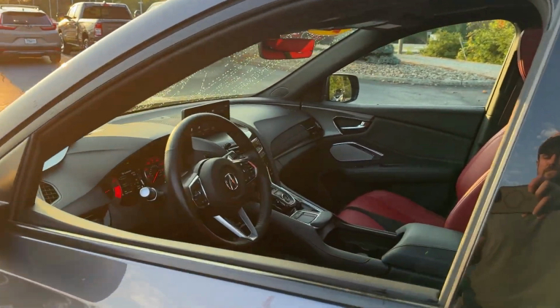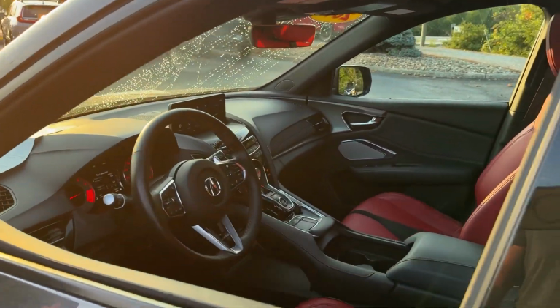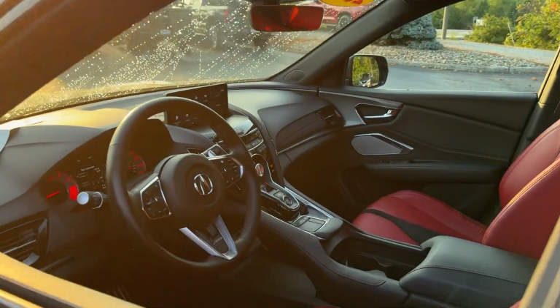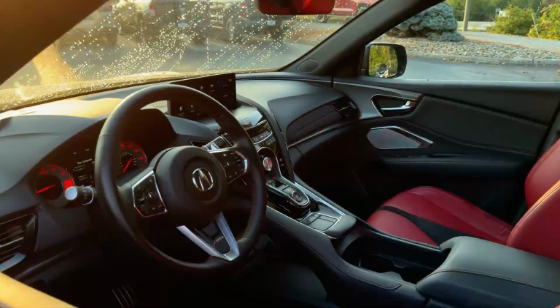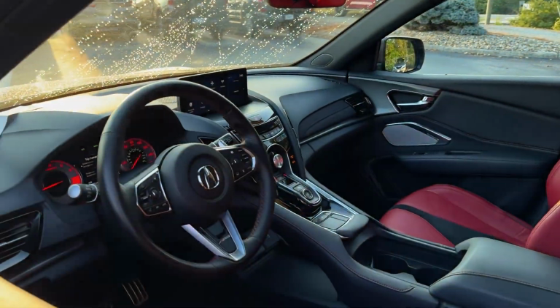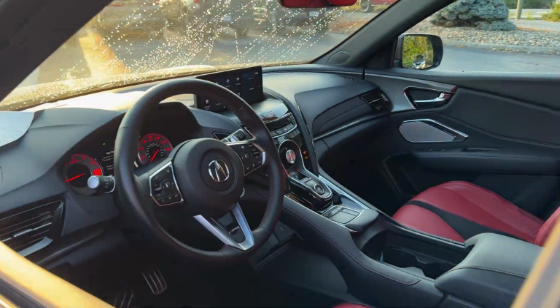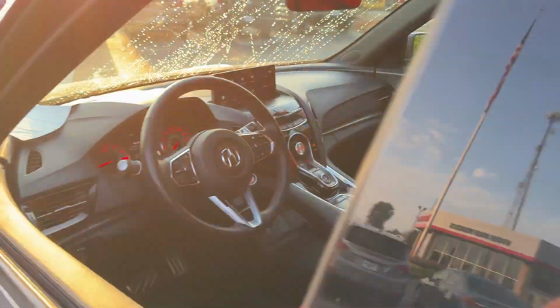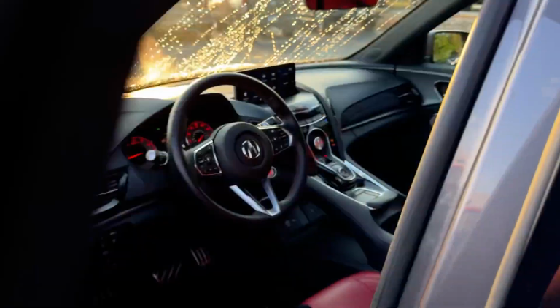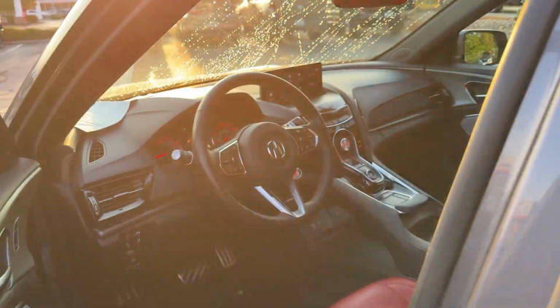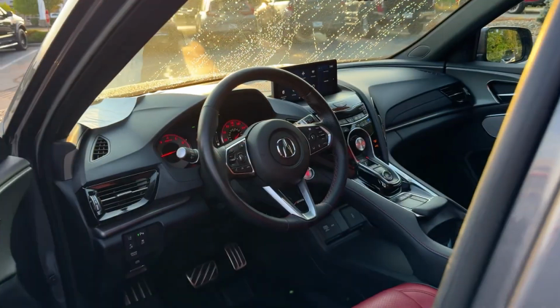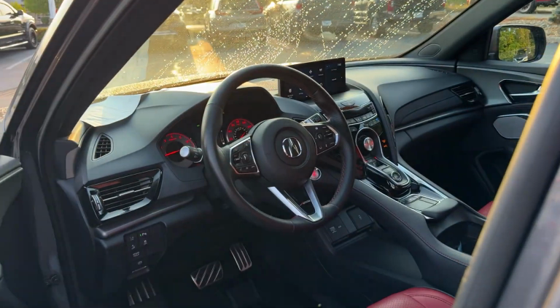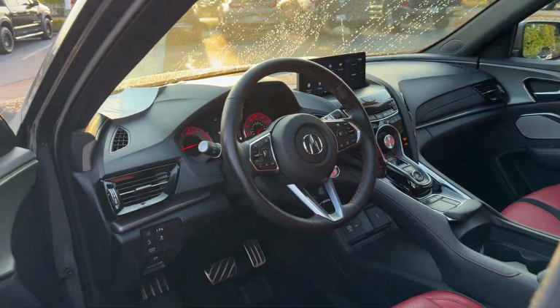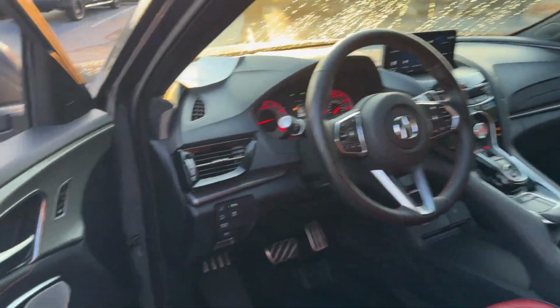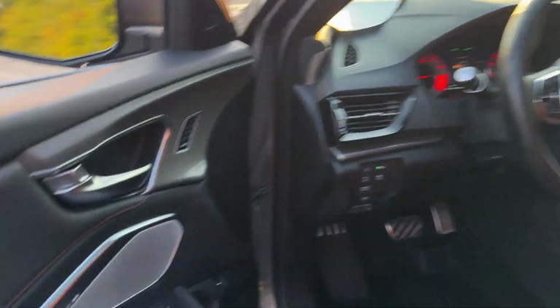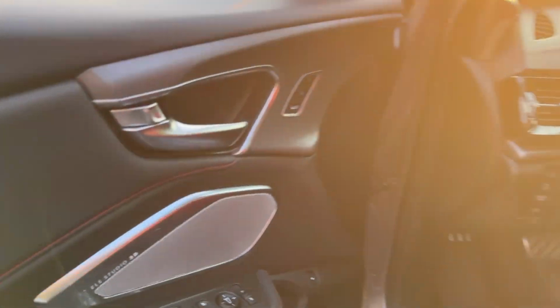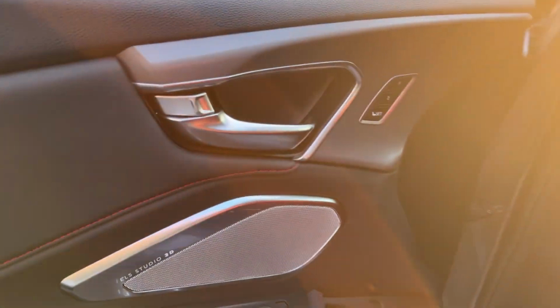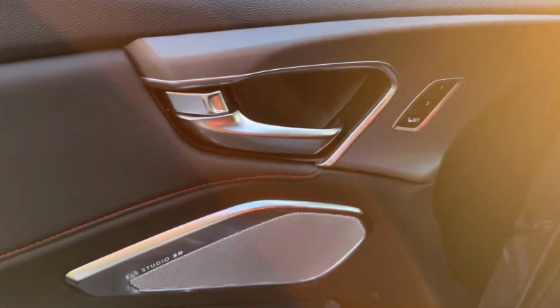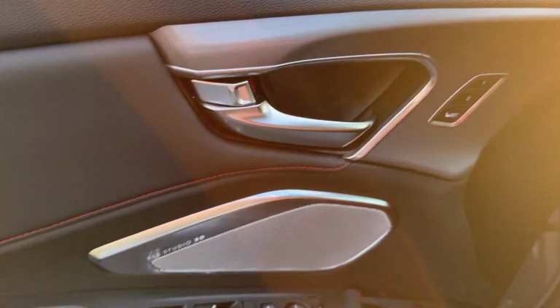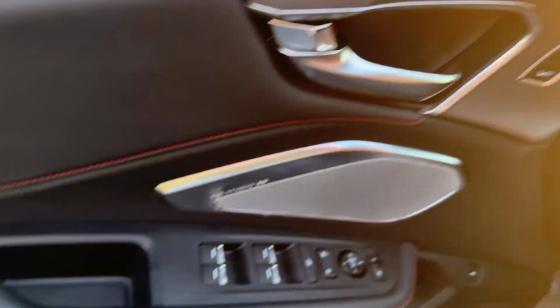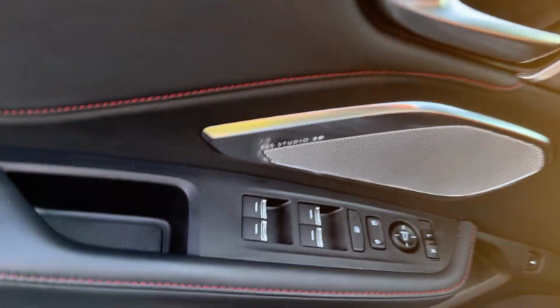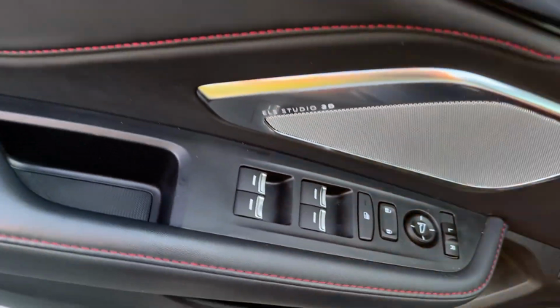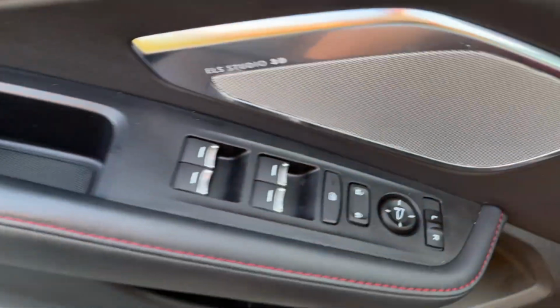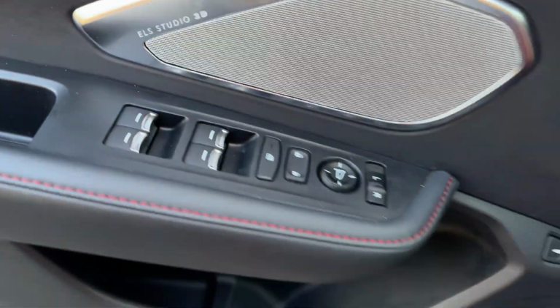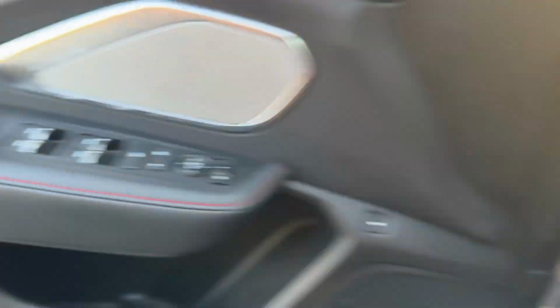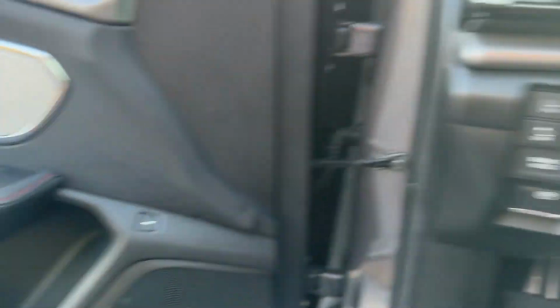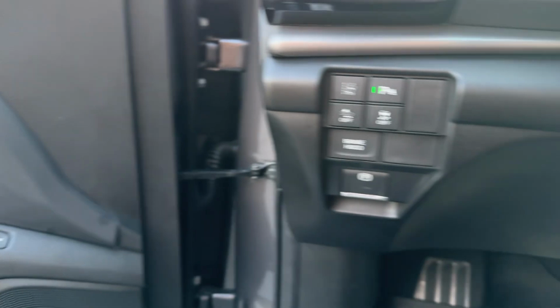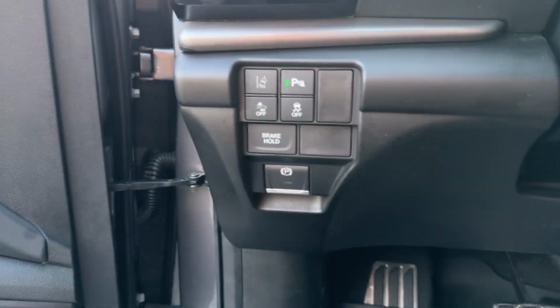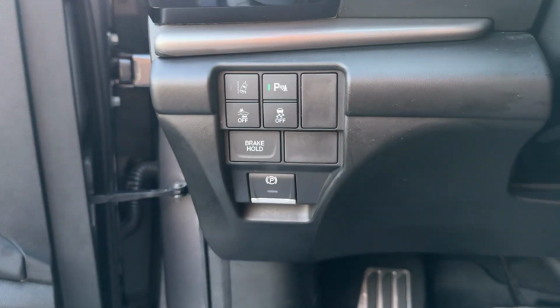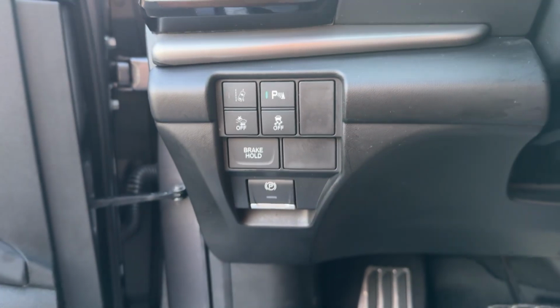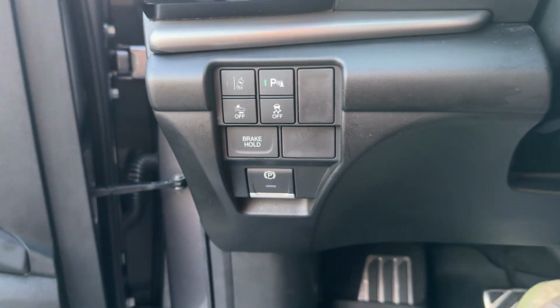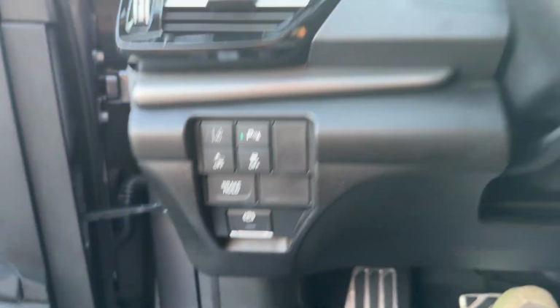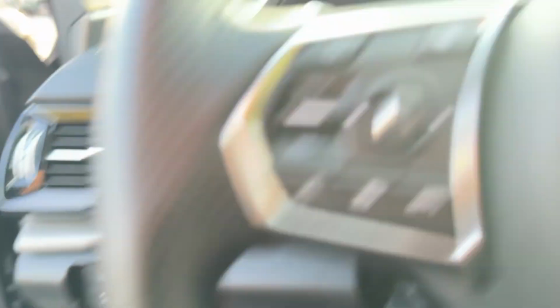The RDX delivers performance, luxury, handling, and comfort, all in a crossover SUV.